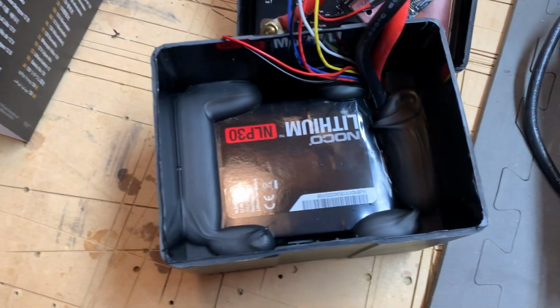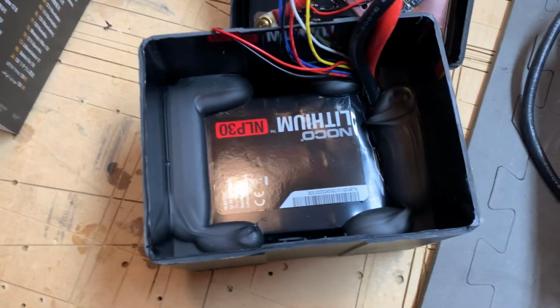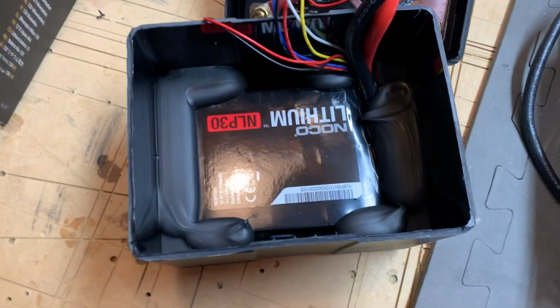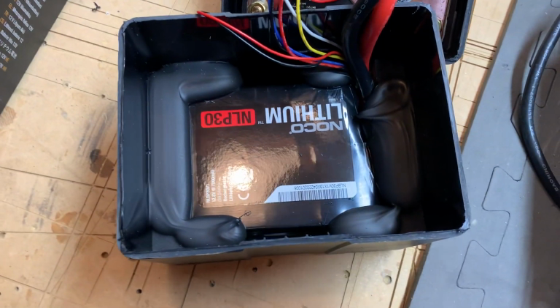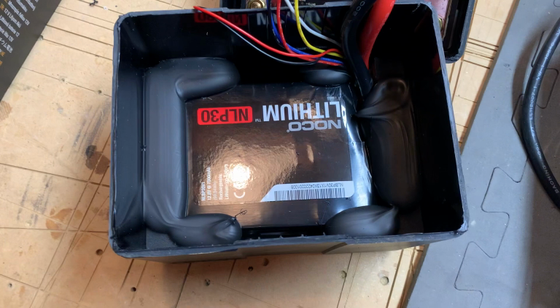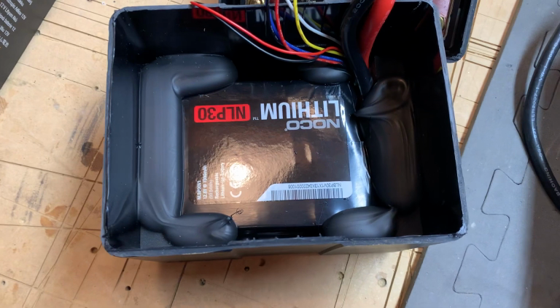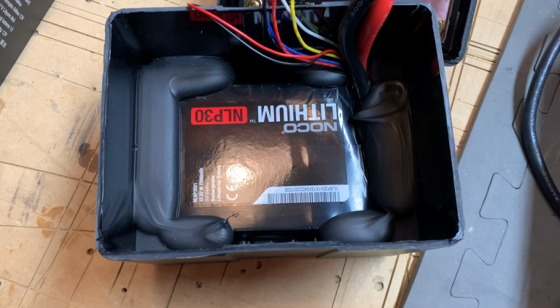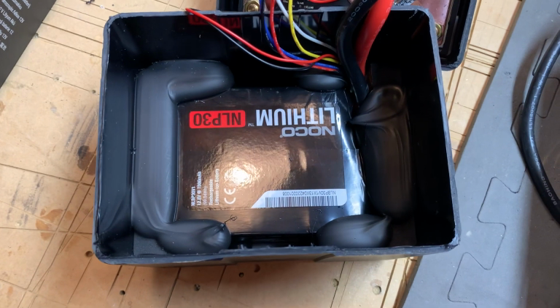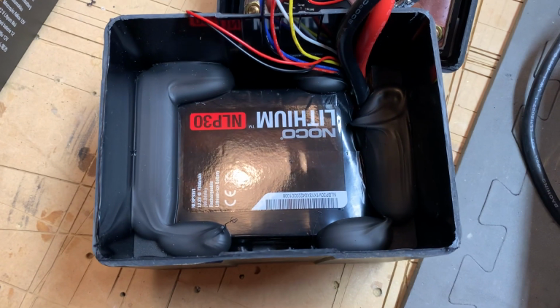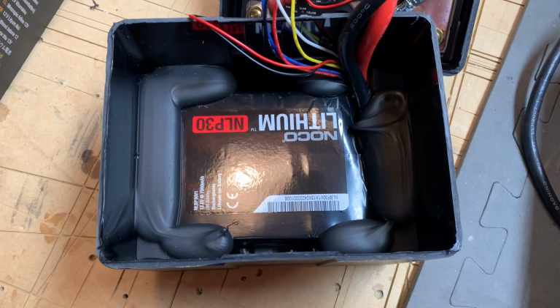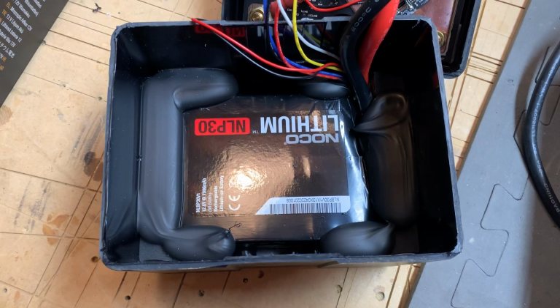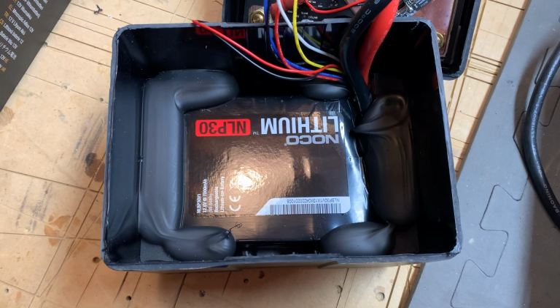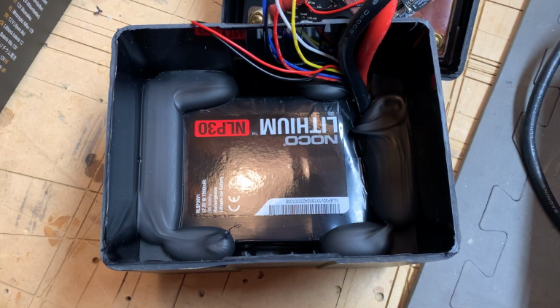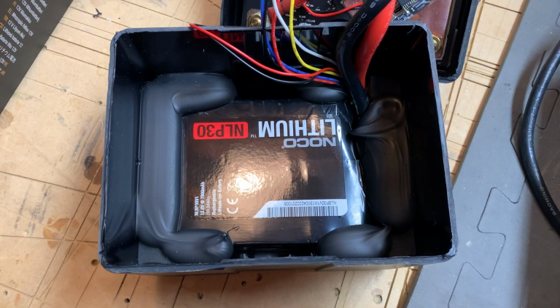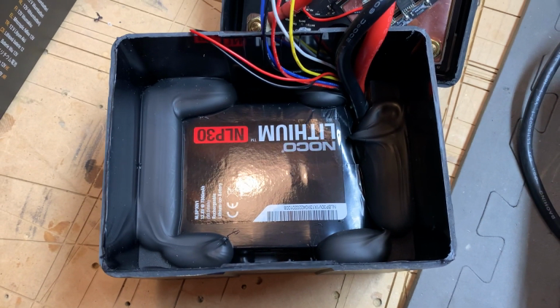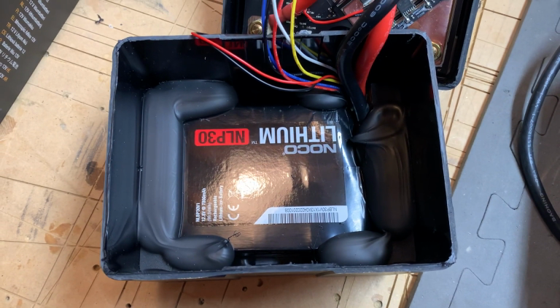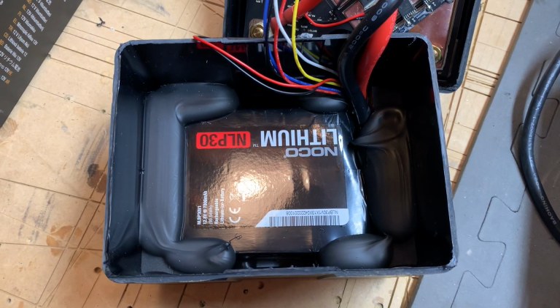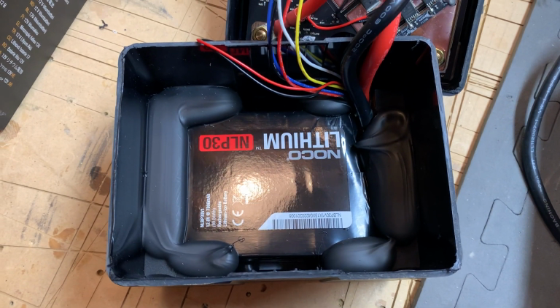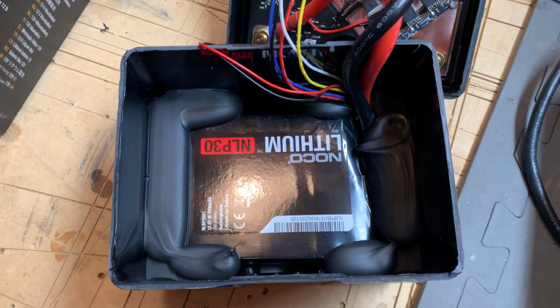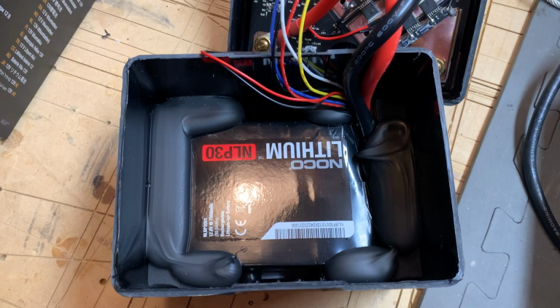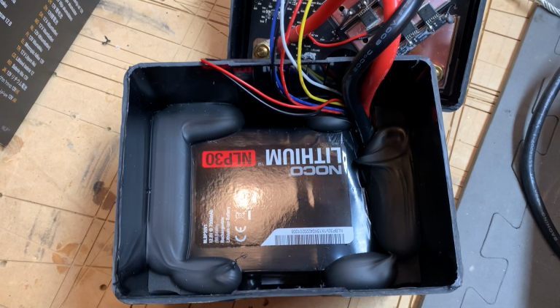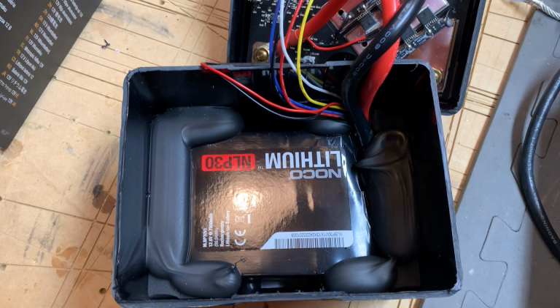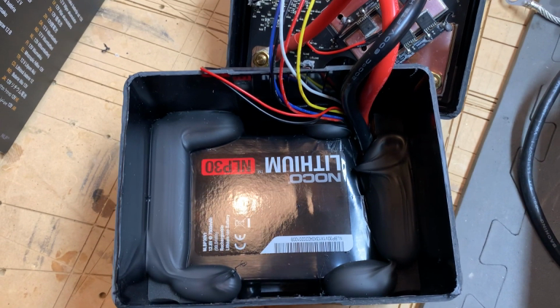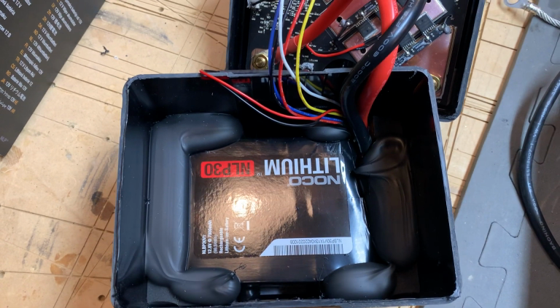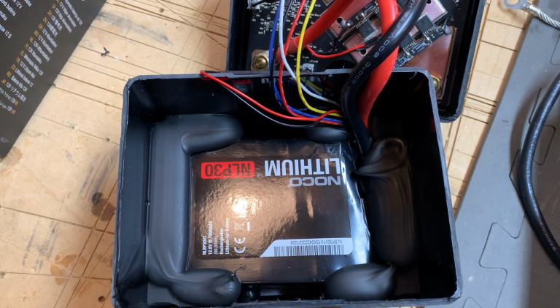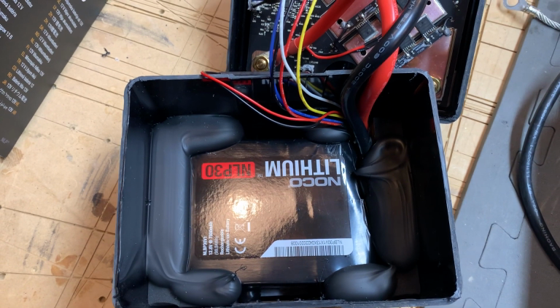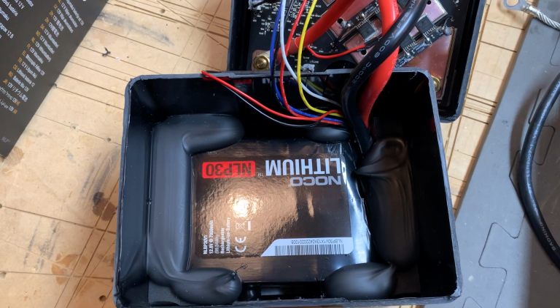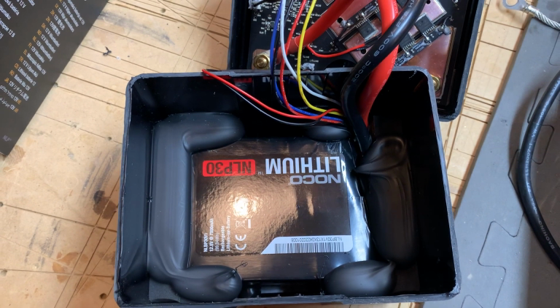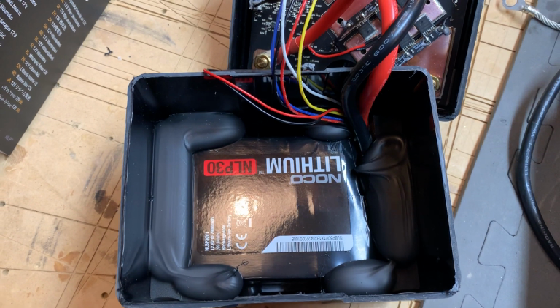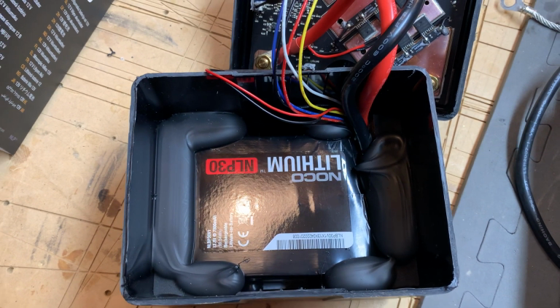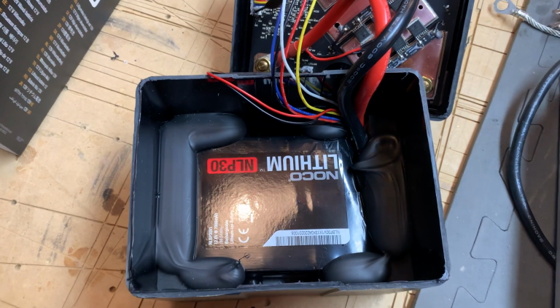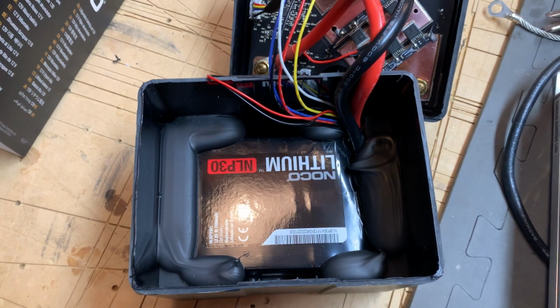Once I tear it further apart, I'll make another video.